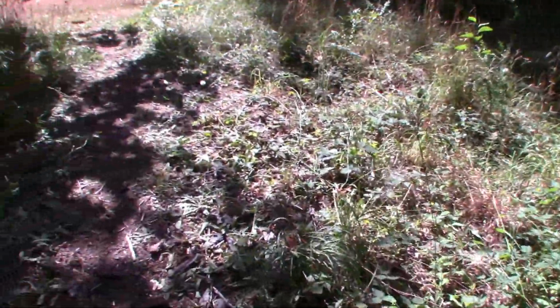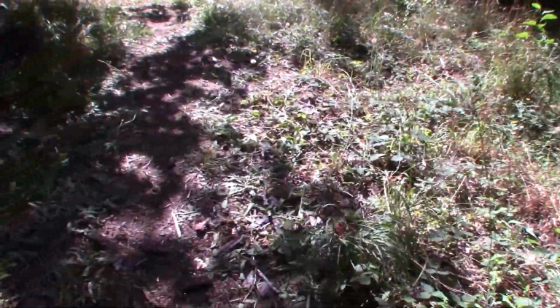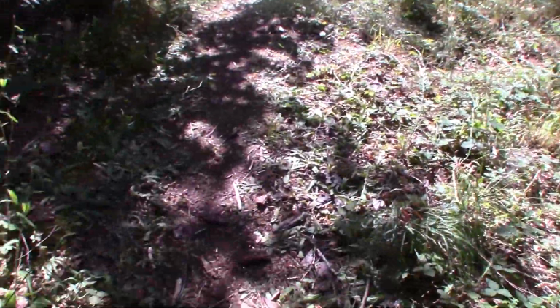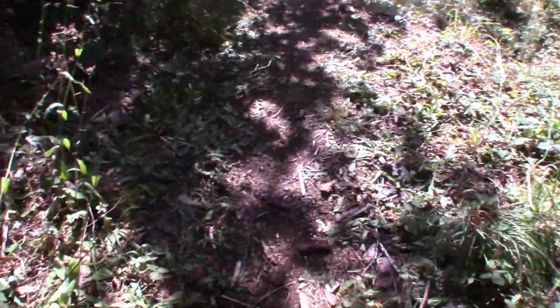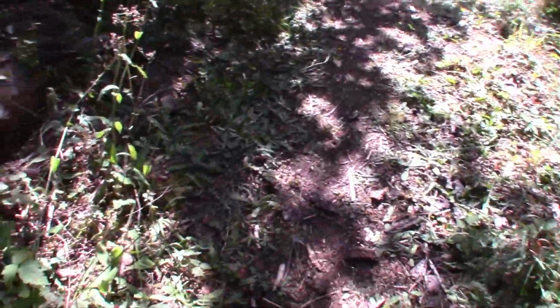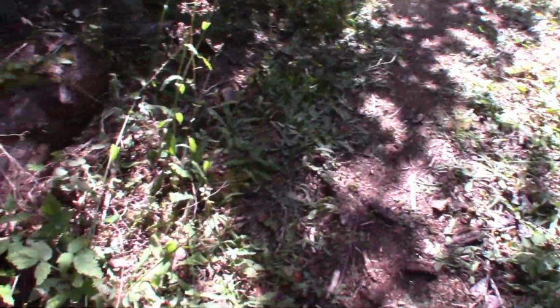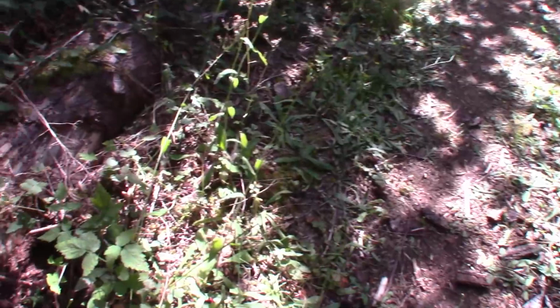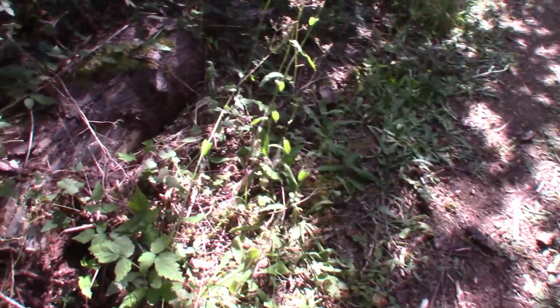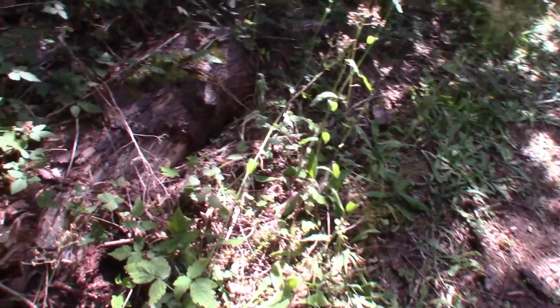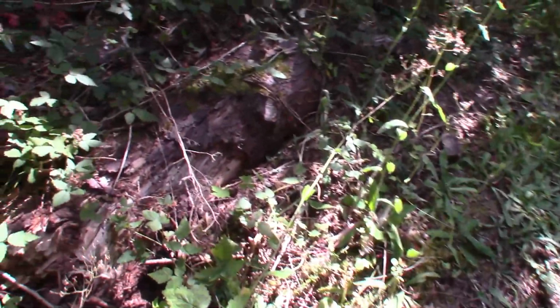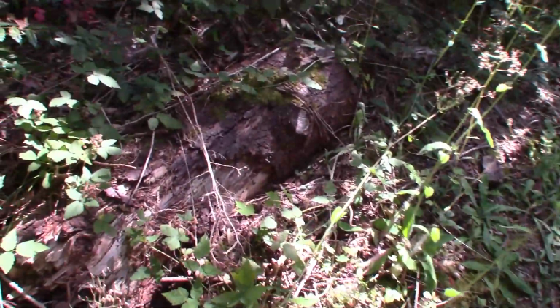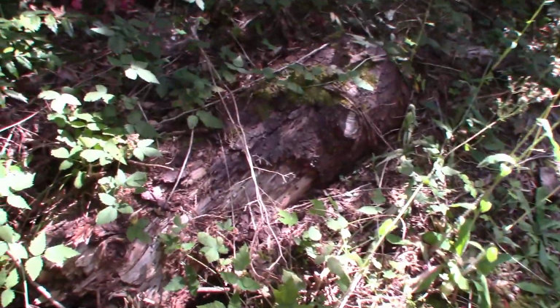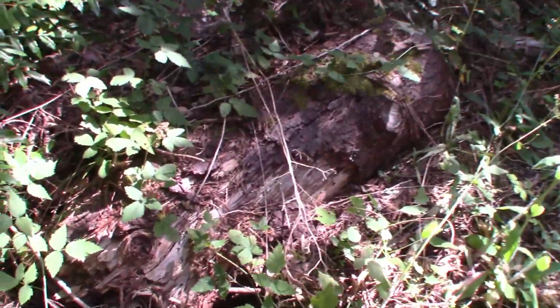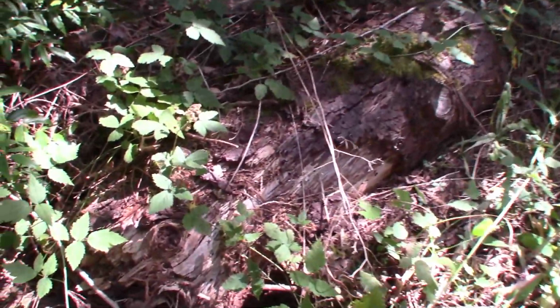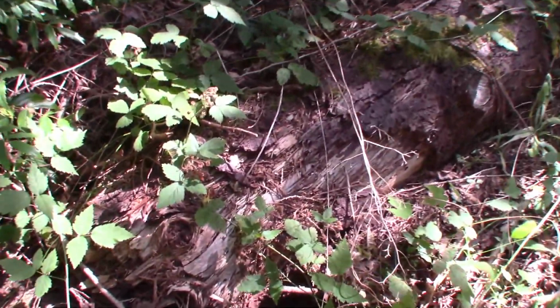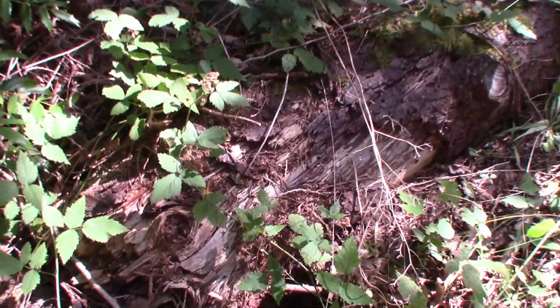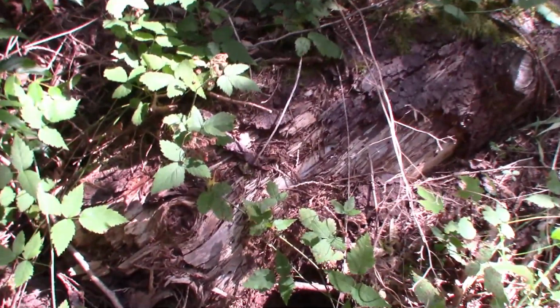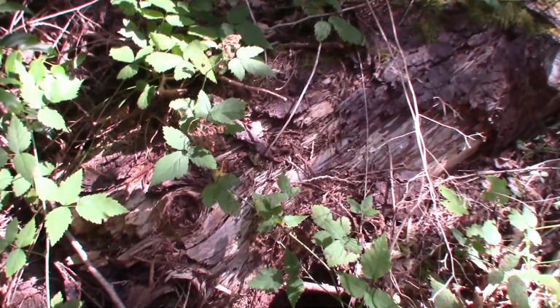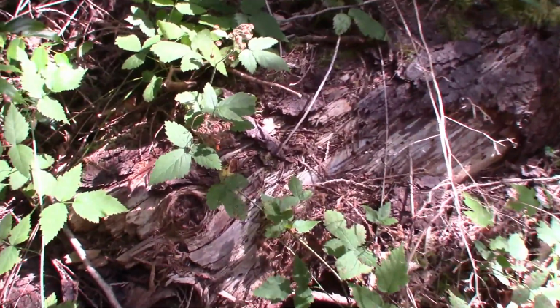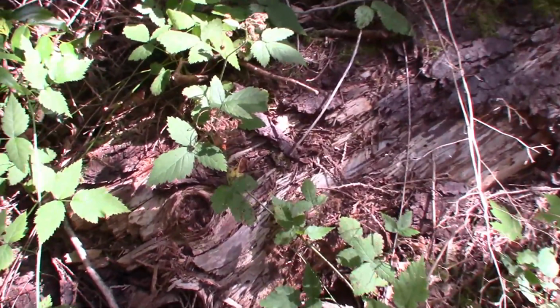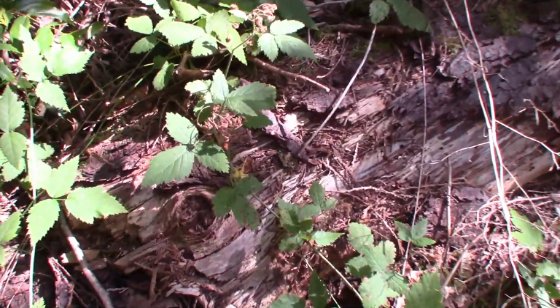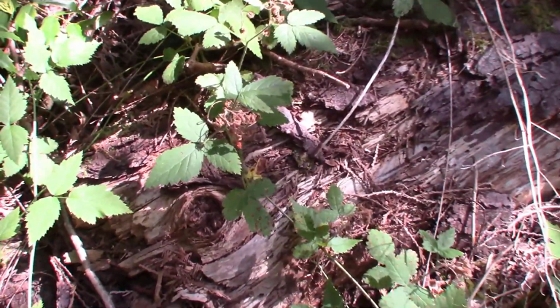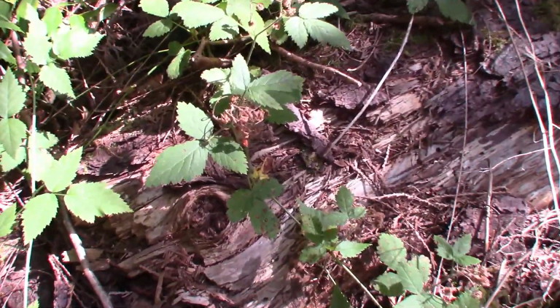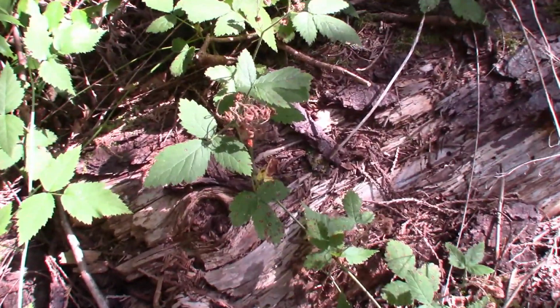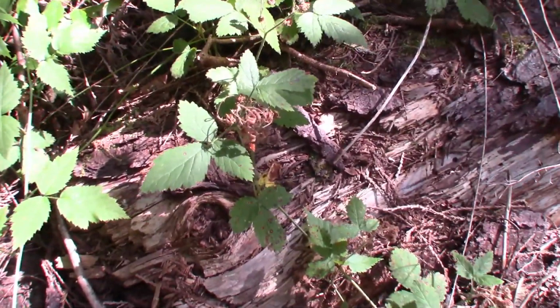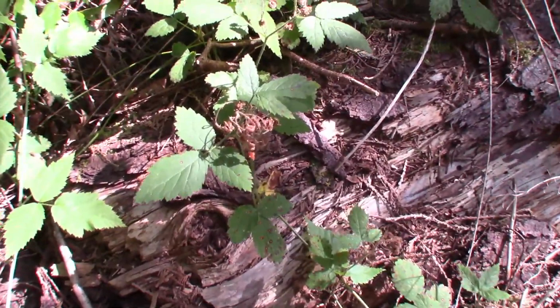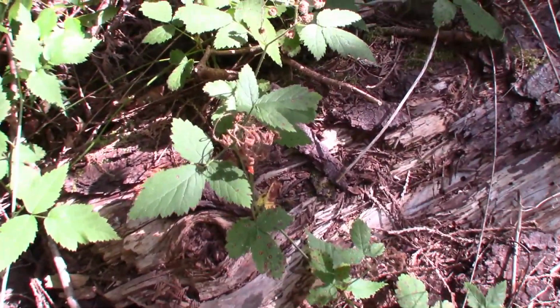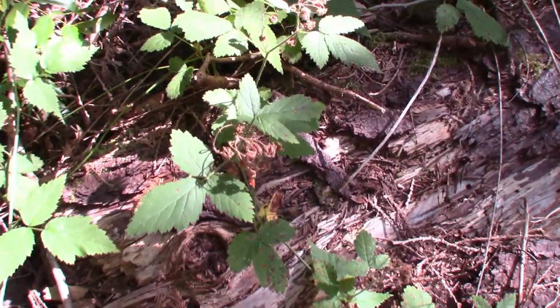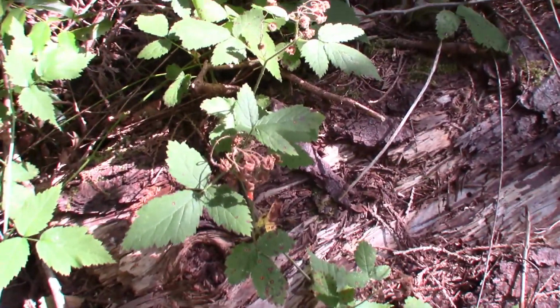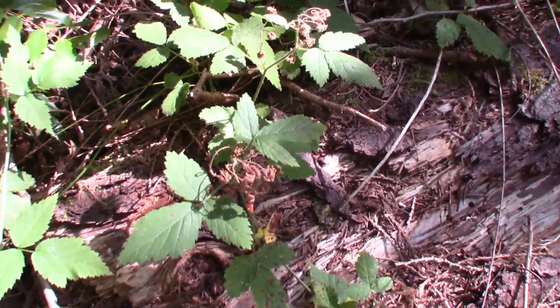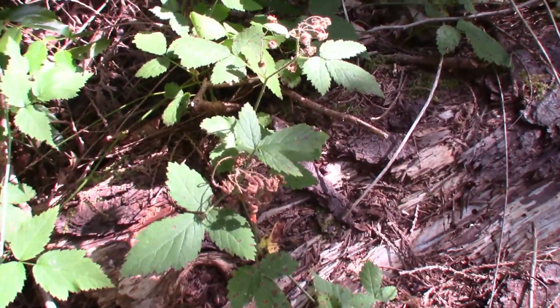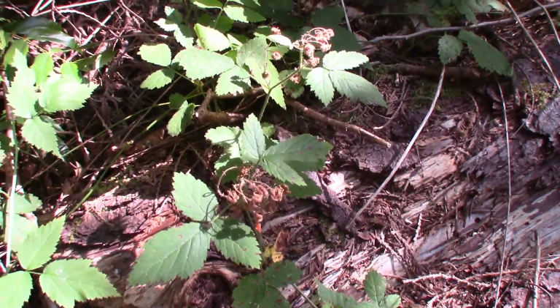The native trailing blackberry — looks like all the berries got a little bit fried in the sun. Oh well.